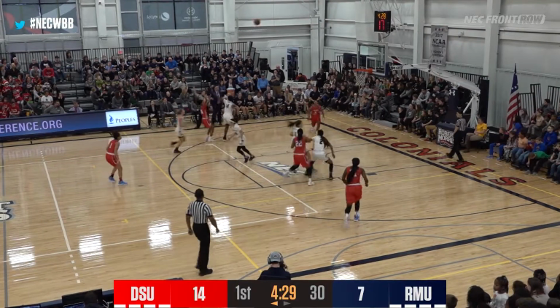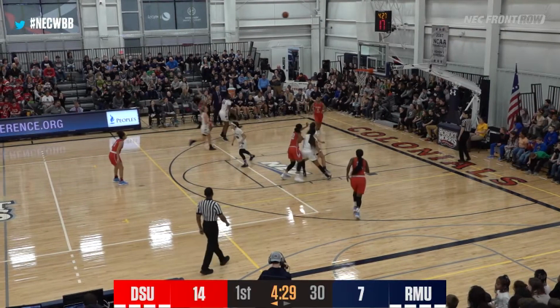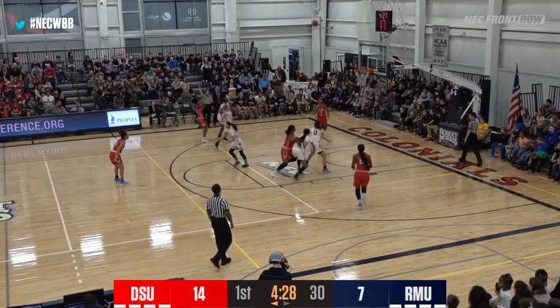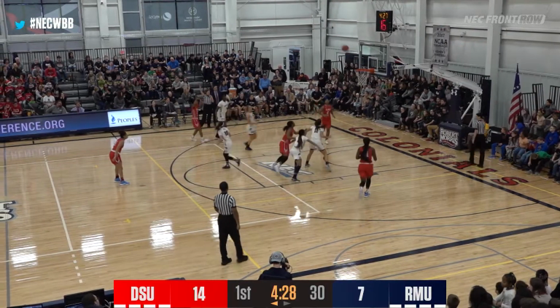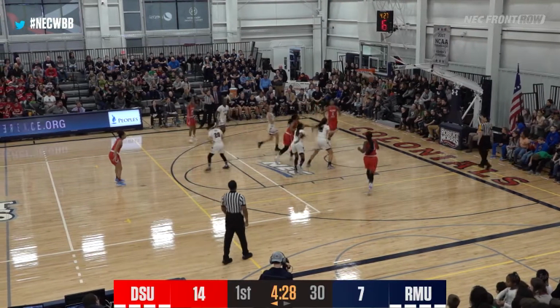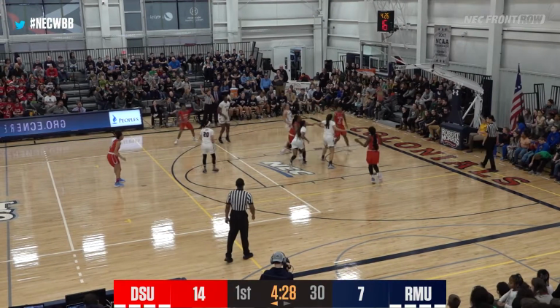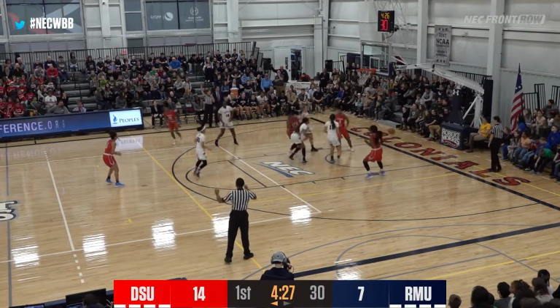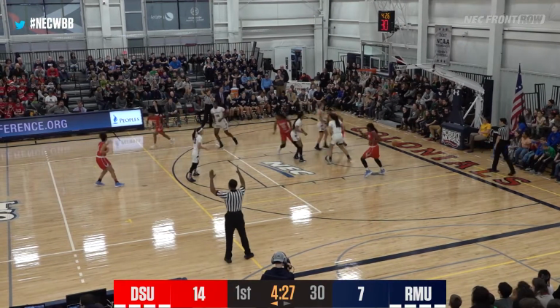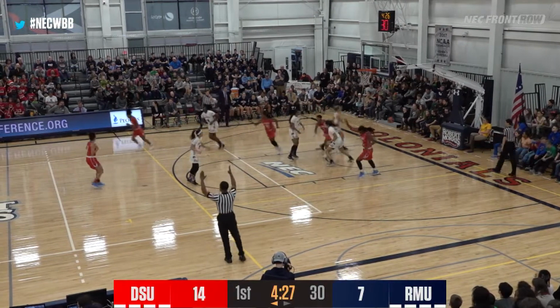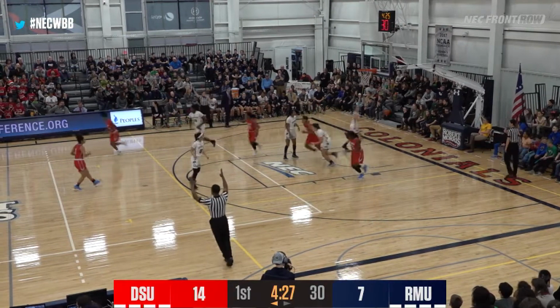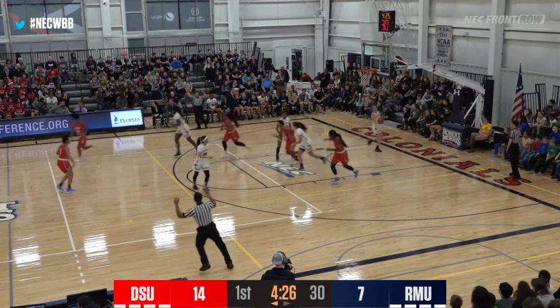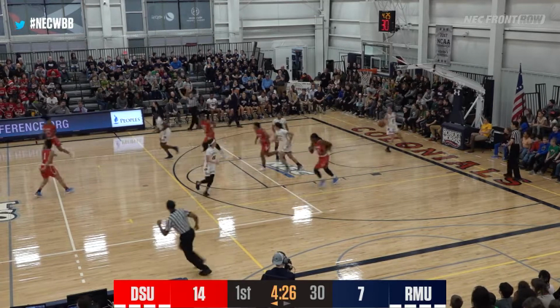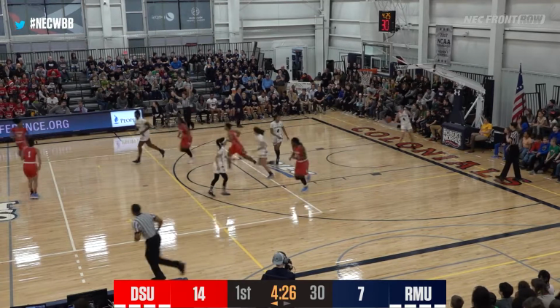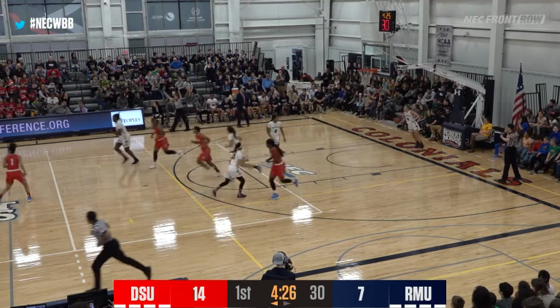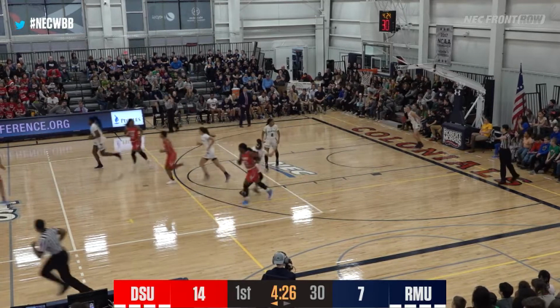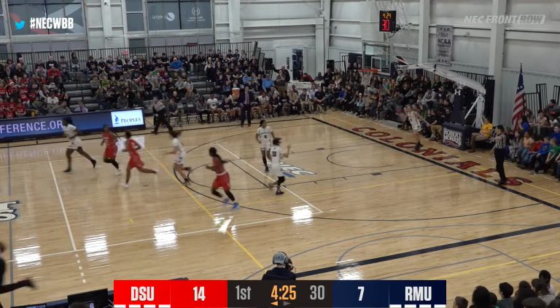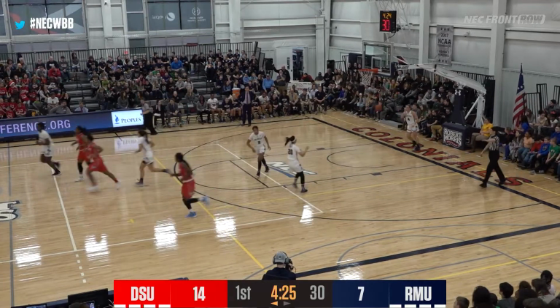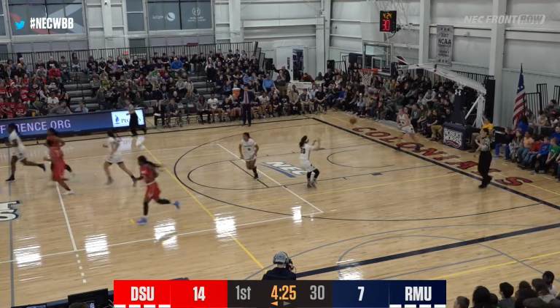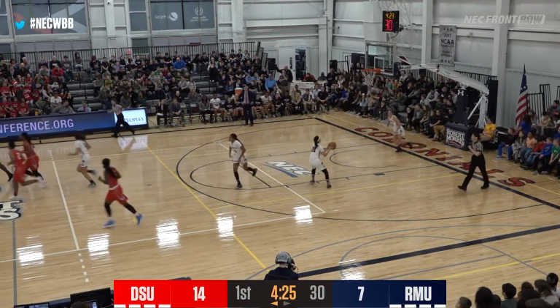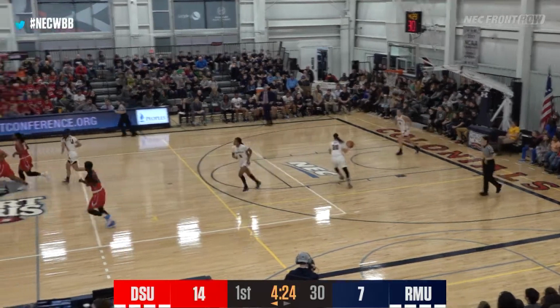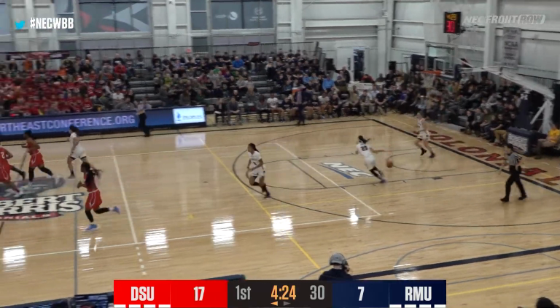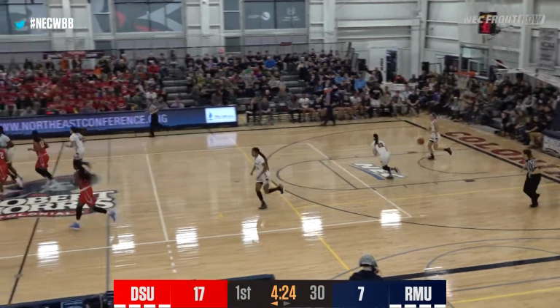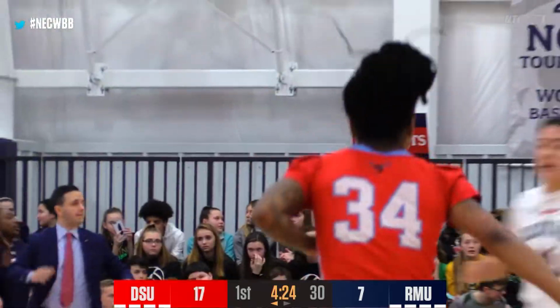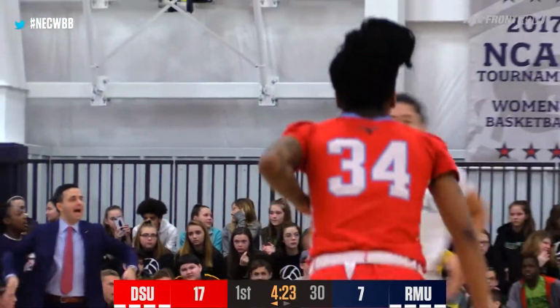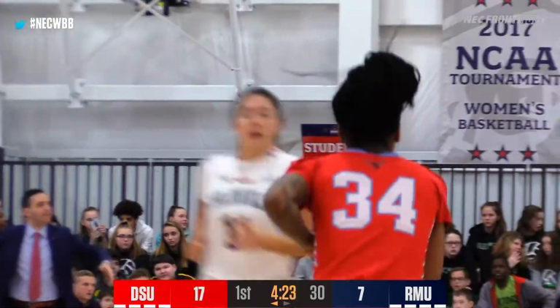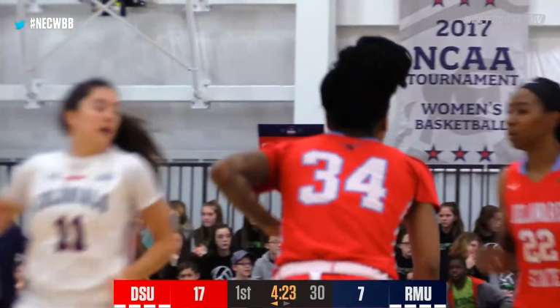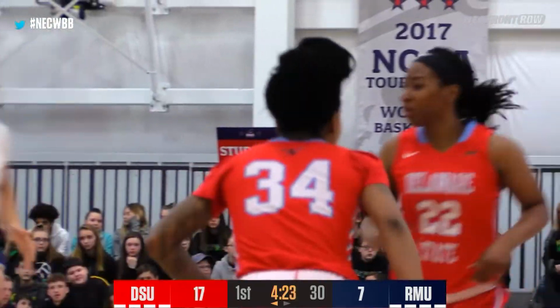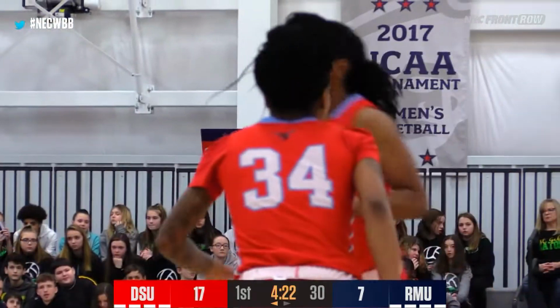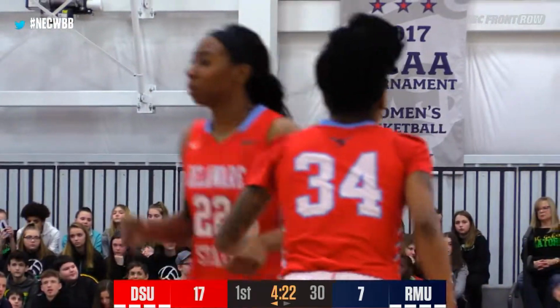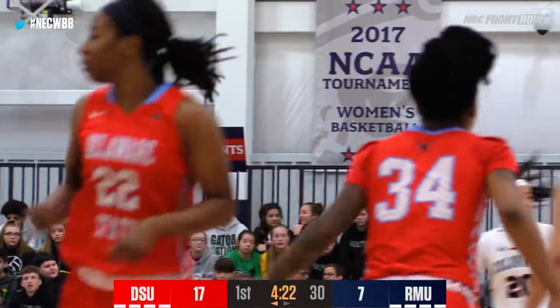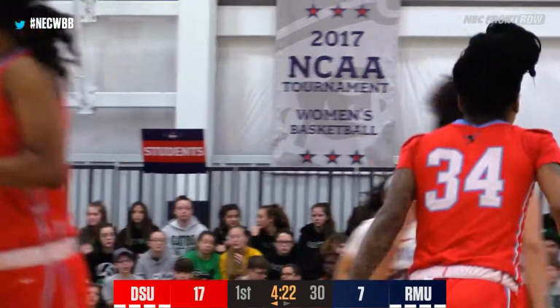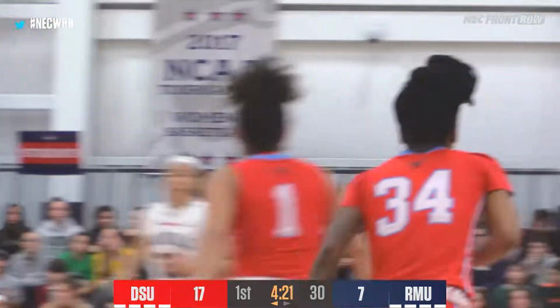Colonials break on a steal, but that leaves a player open, and Ash puts up the three-pointer and makes the Colonials pay. Robert Morris is down ten.